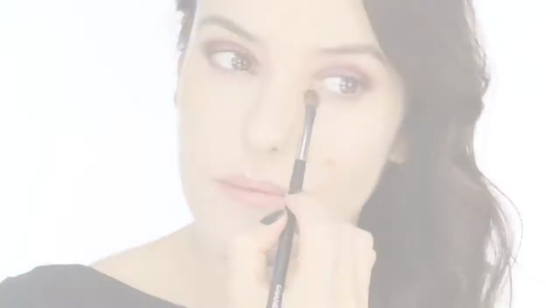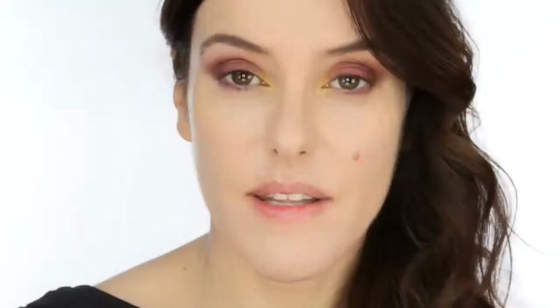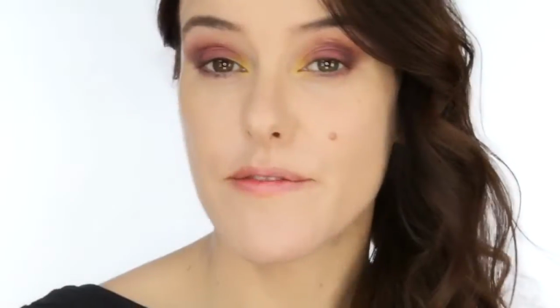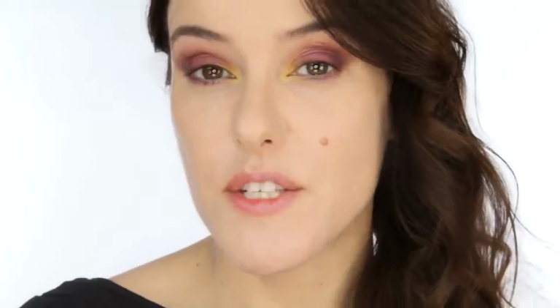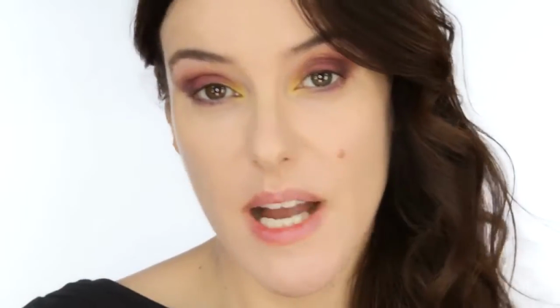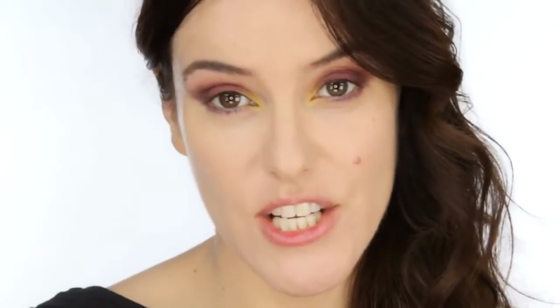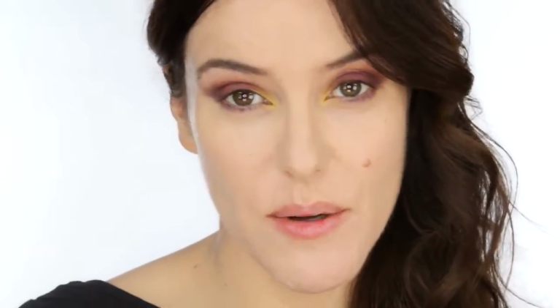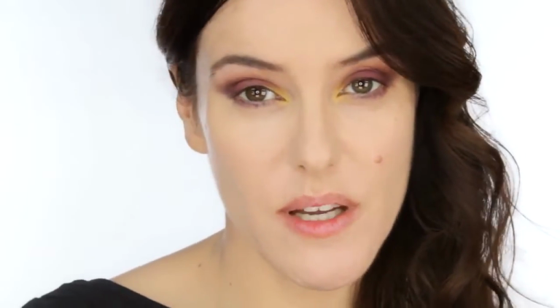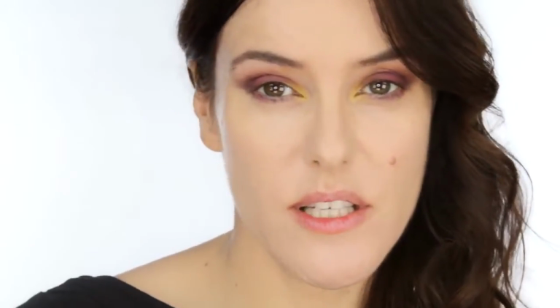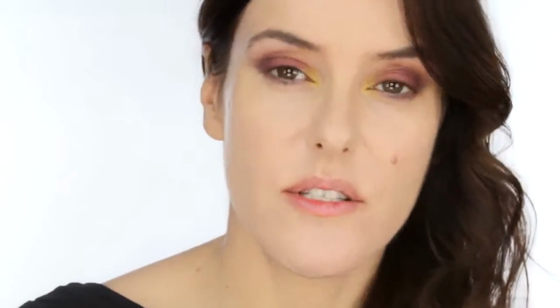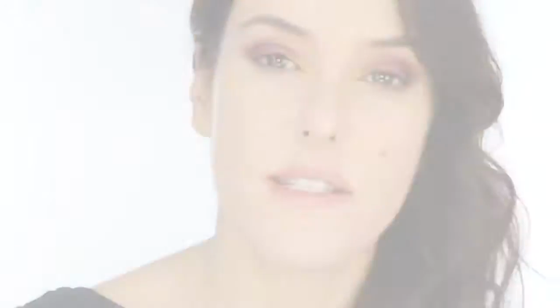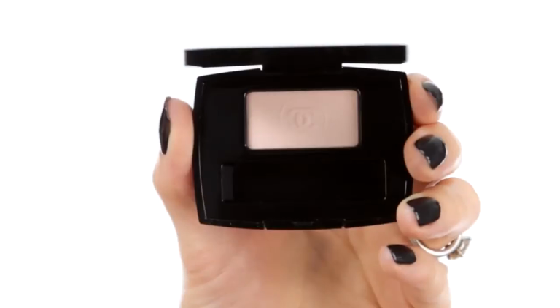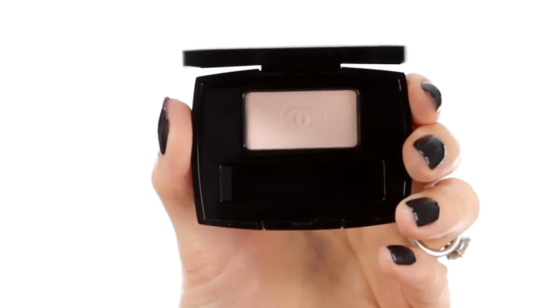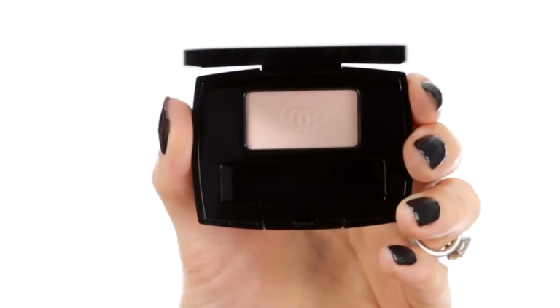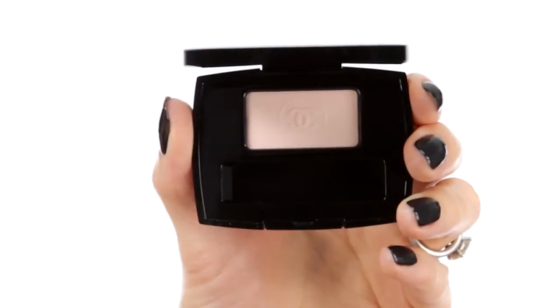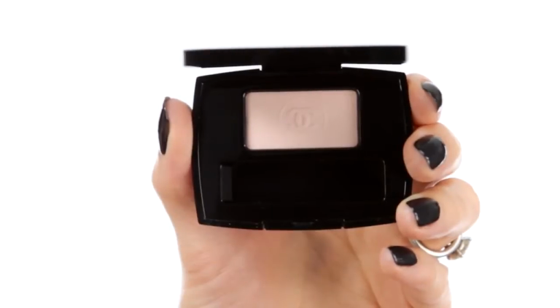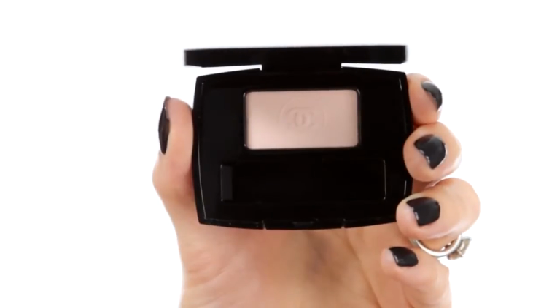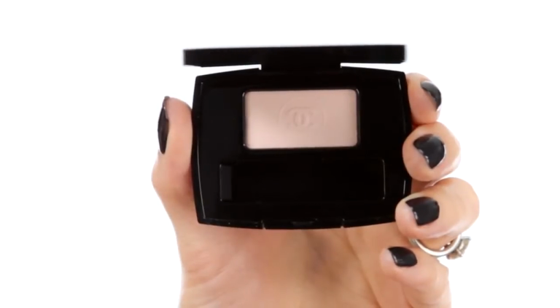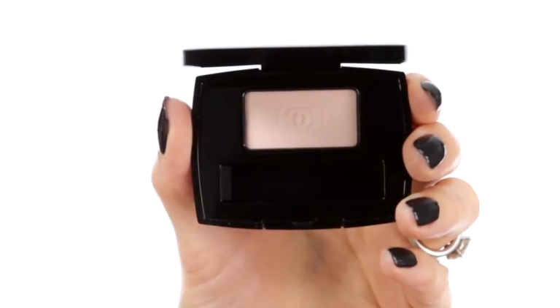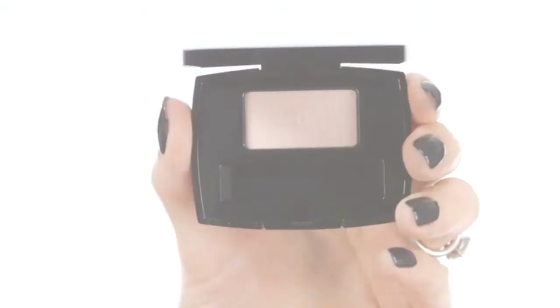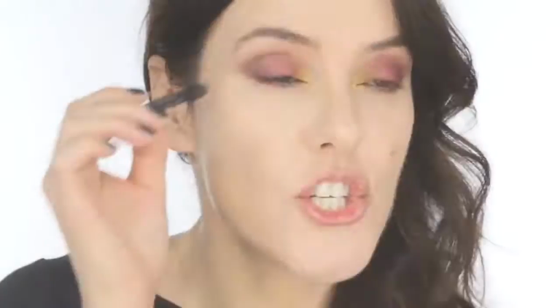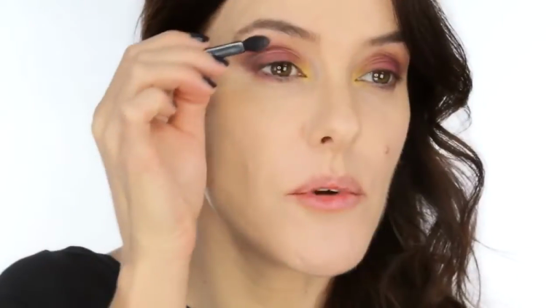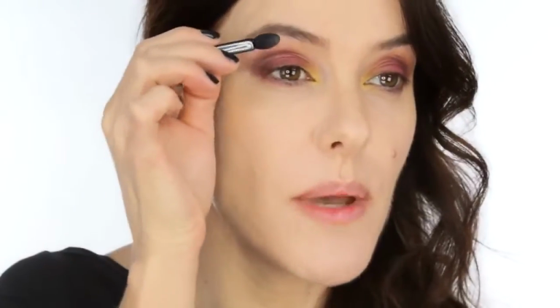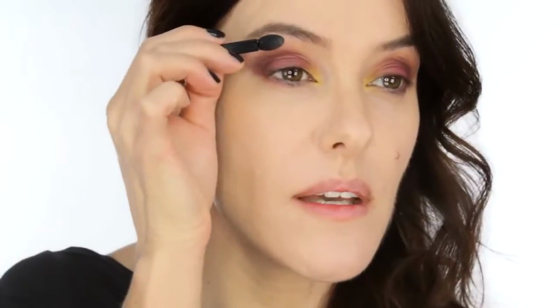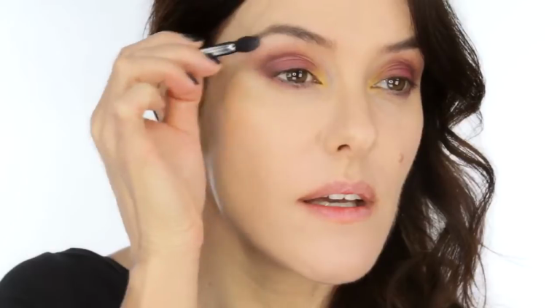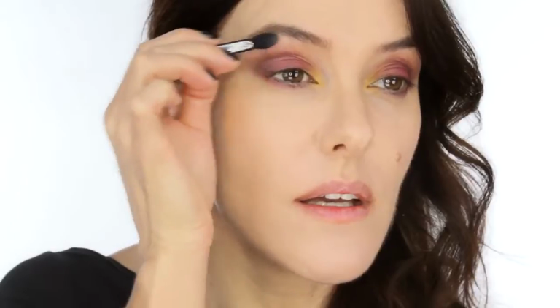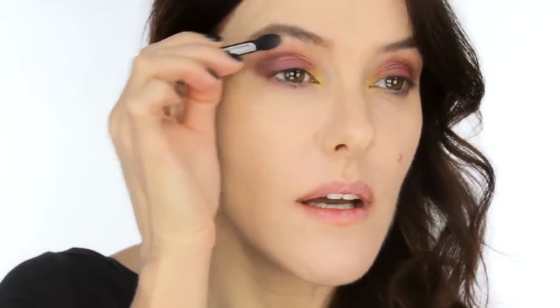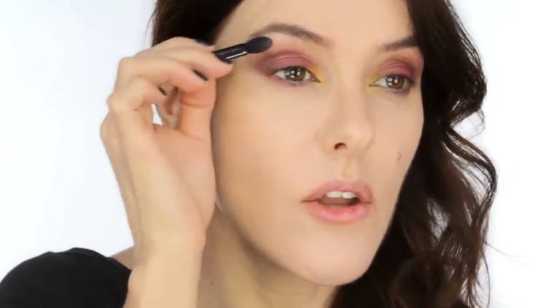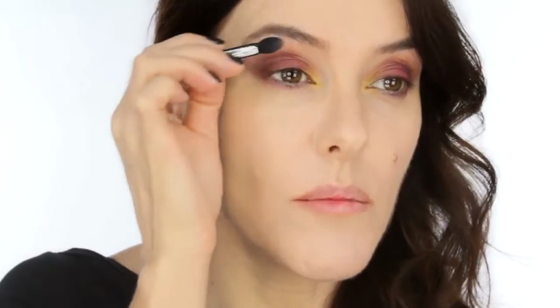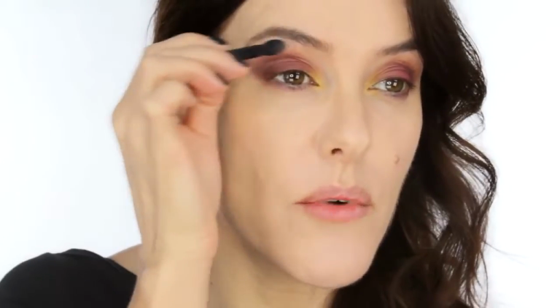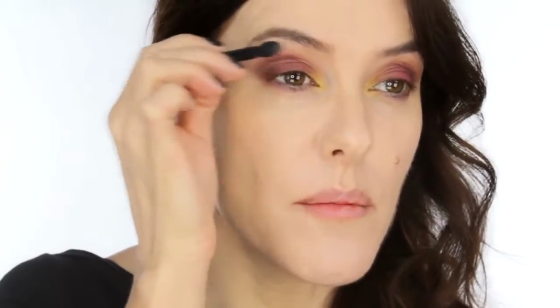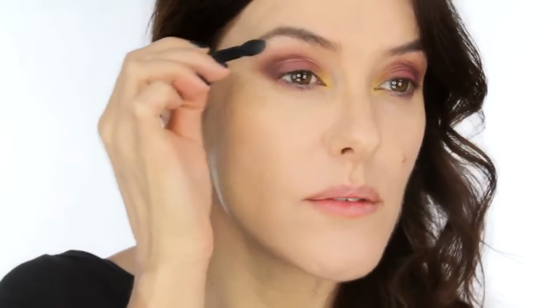And then to finish my eyeshadow, I'm going to use Sensation No. 102, a light shimmery pink along my brow bone.